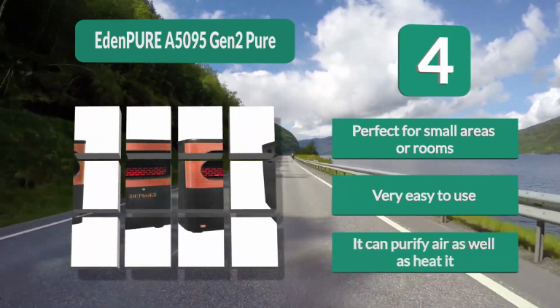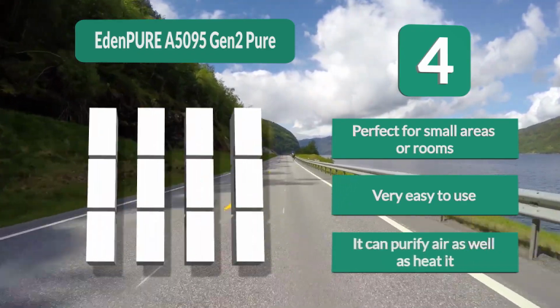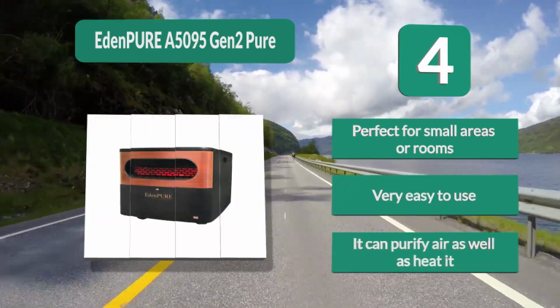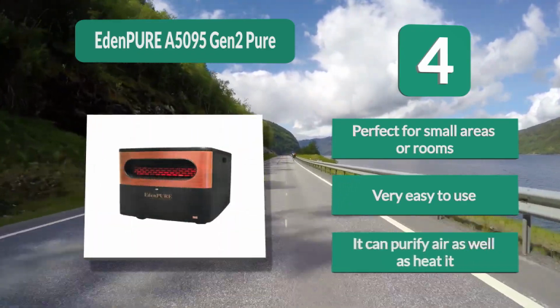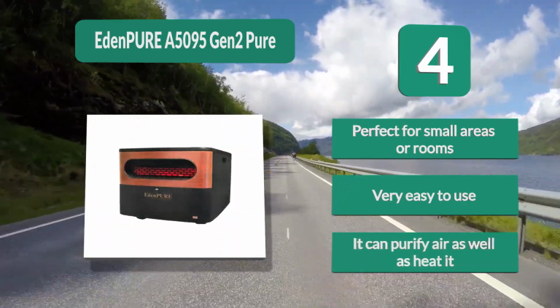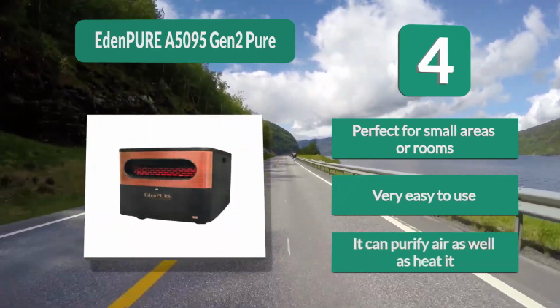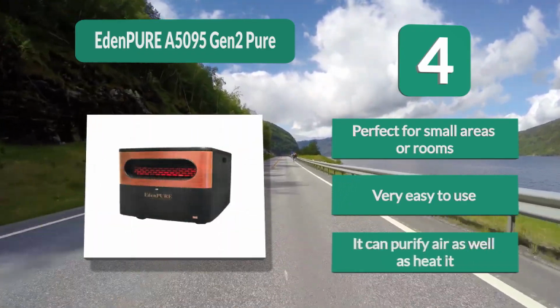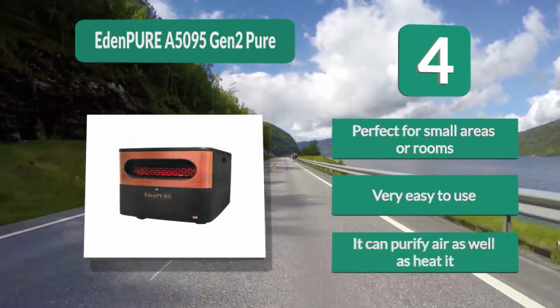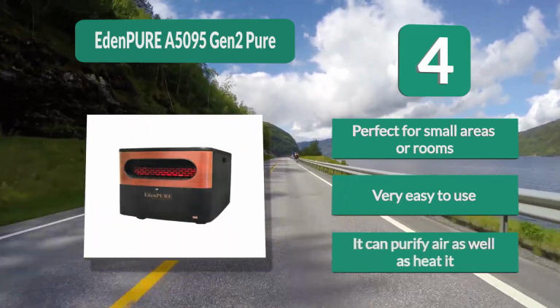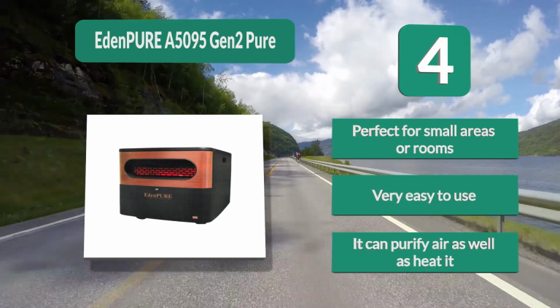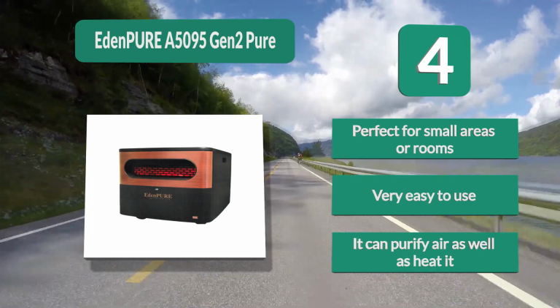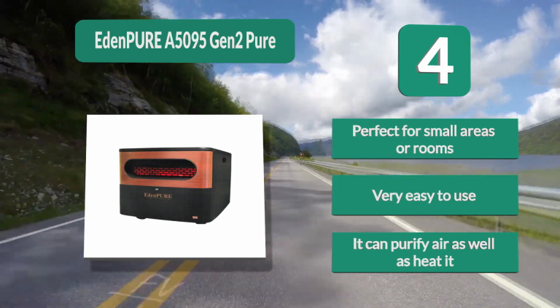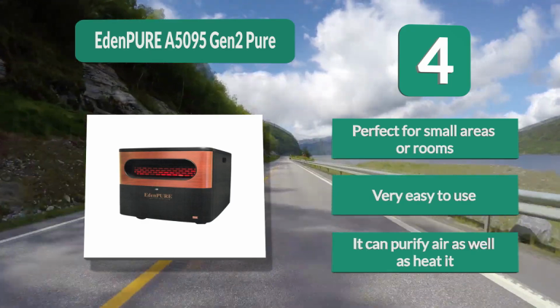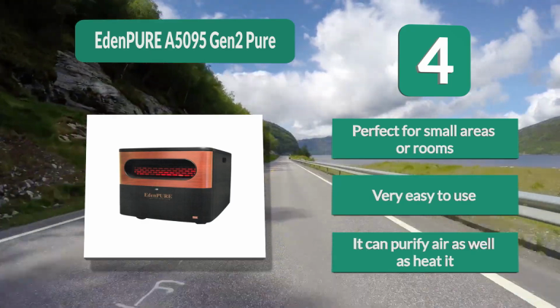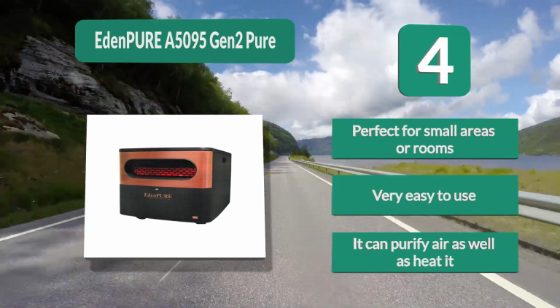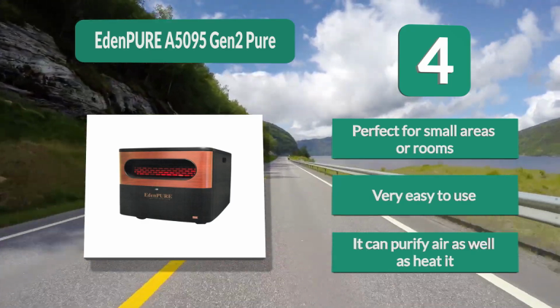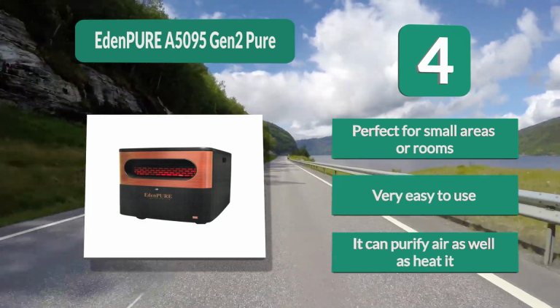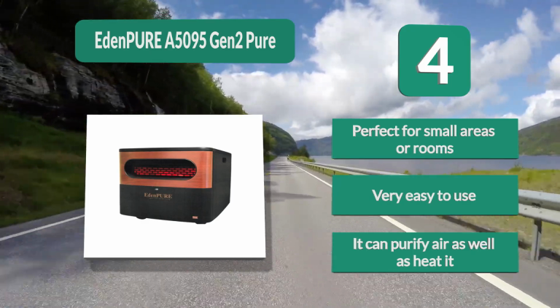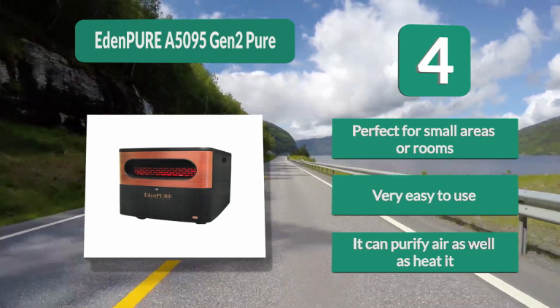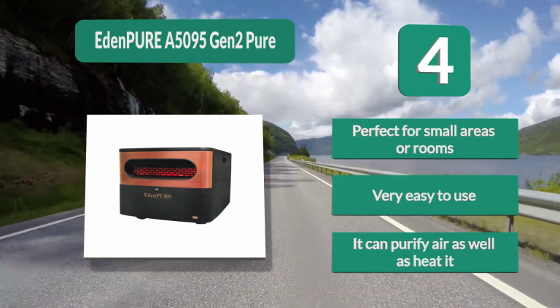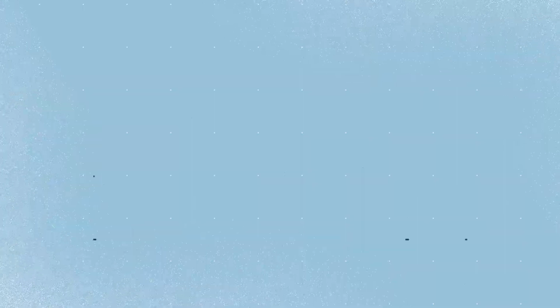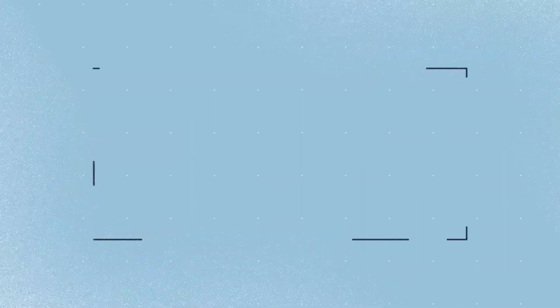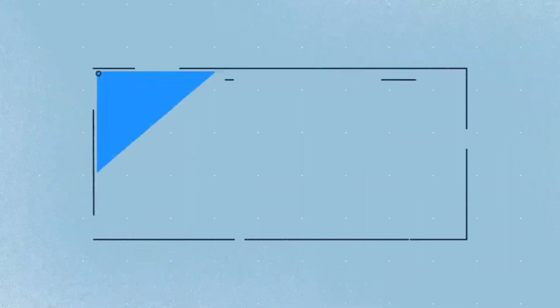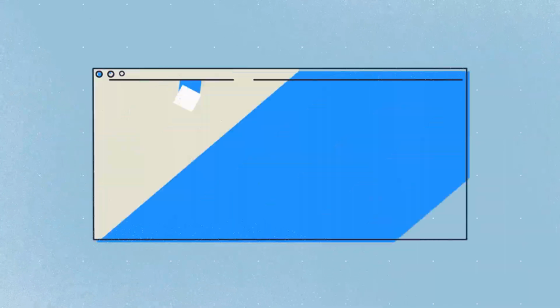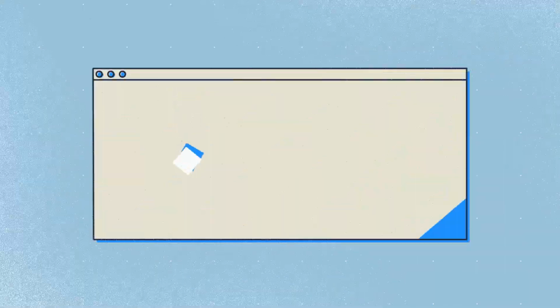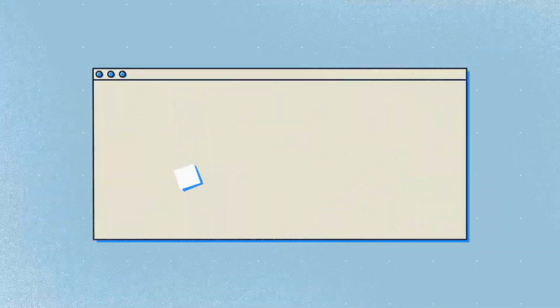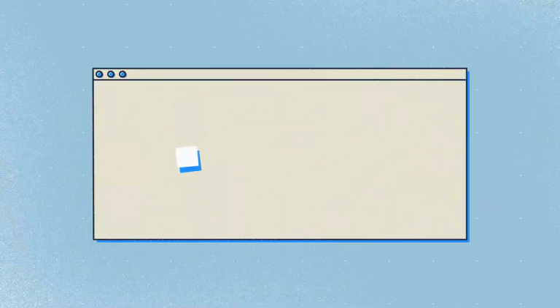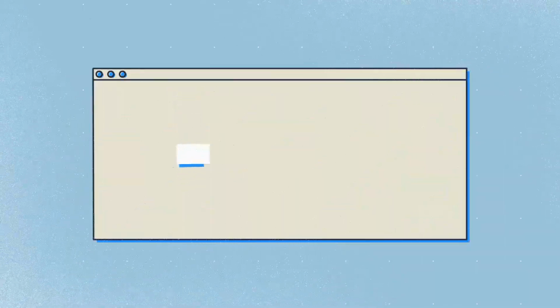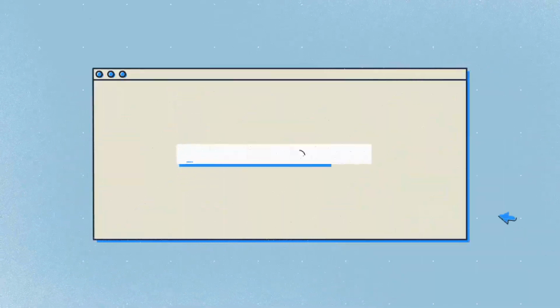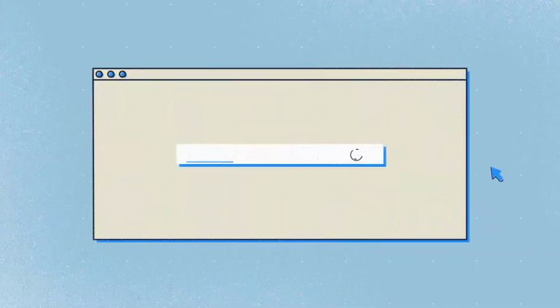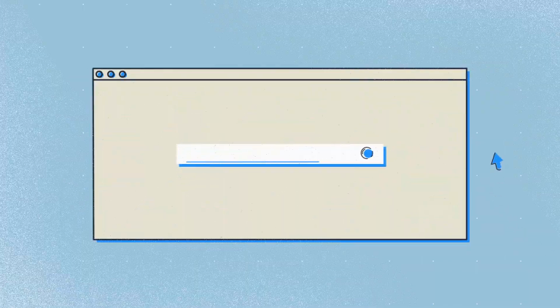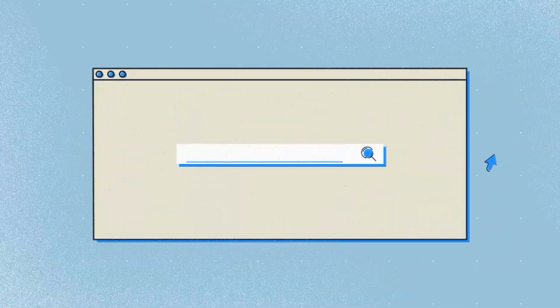The Eden Pure is very easy to use and can purify air as well as heat it.